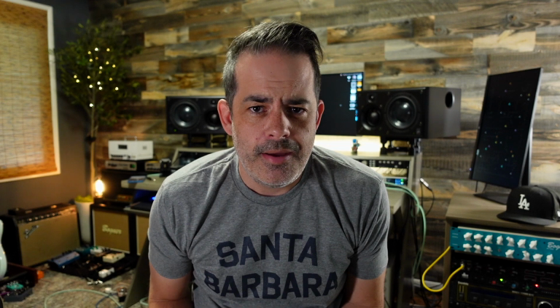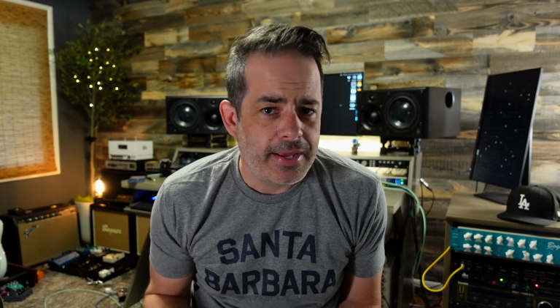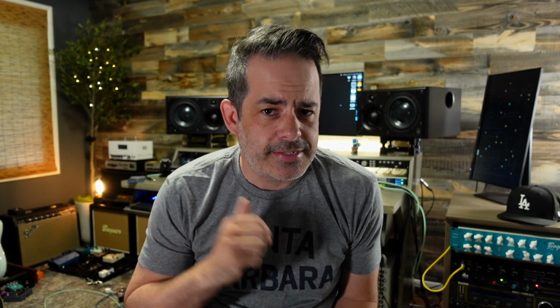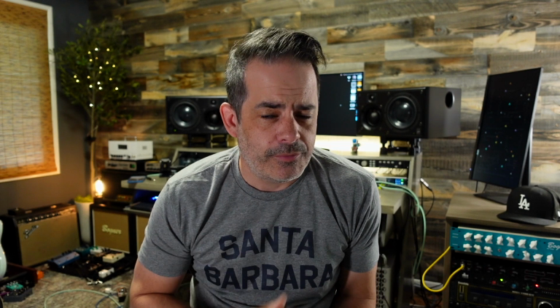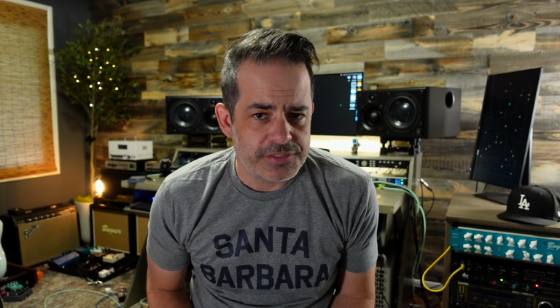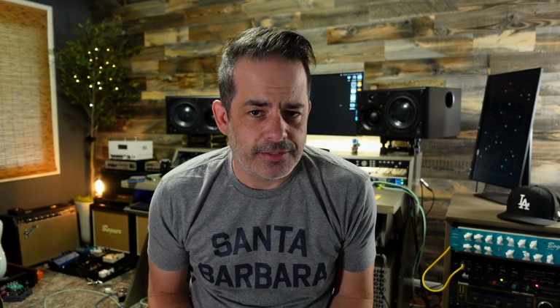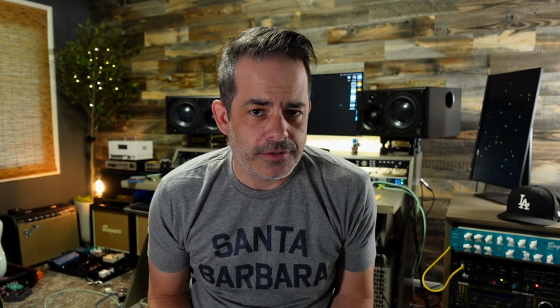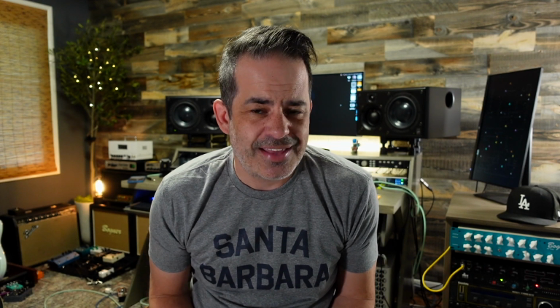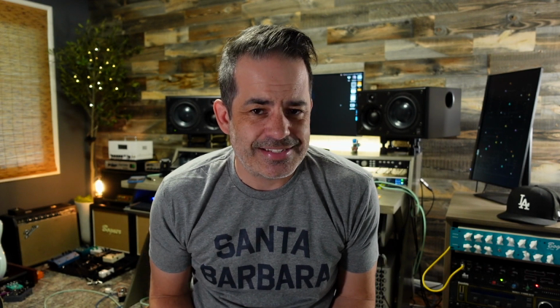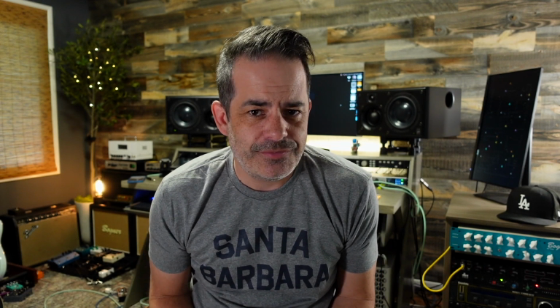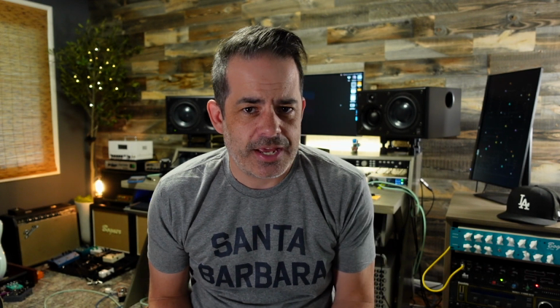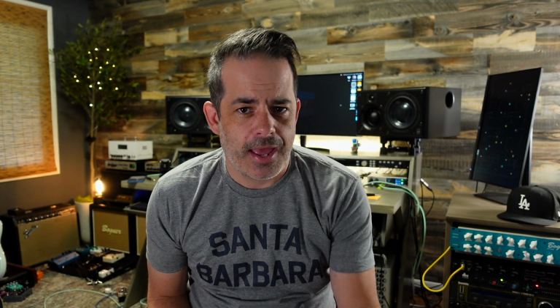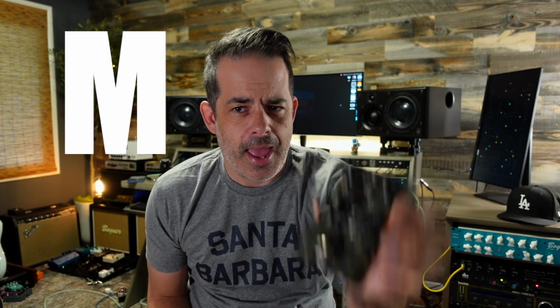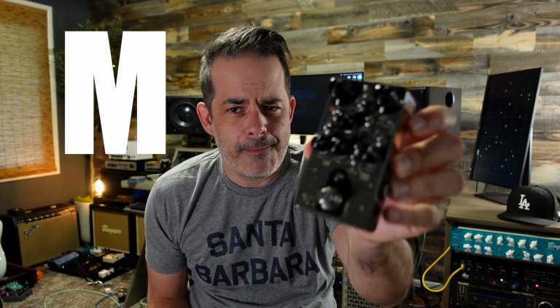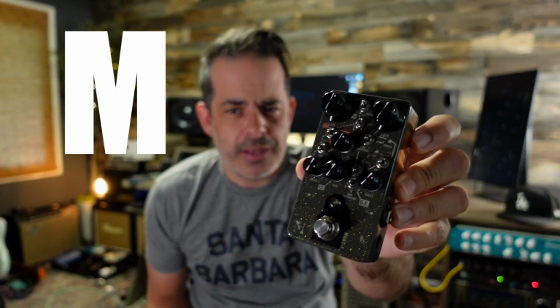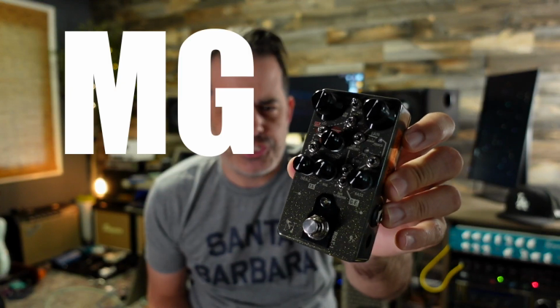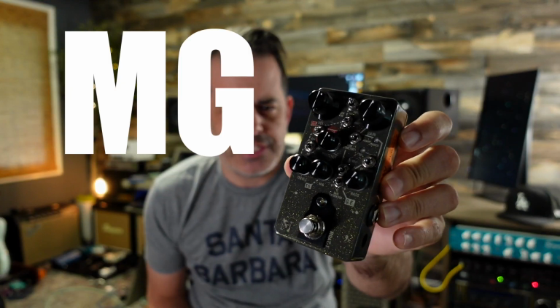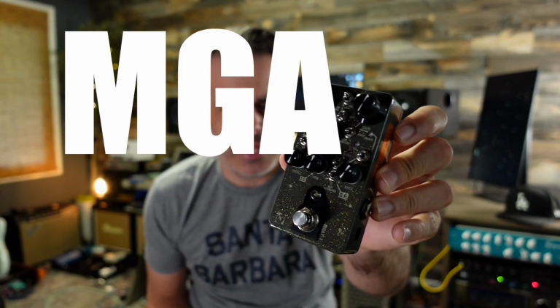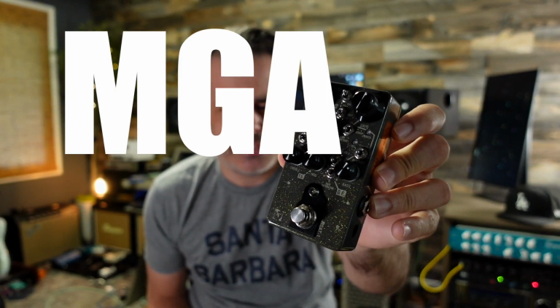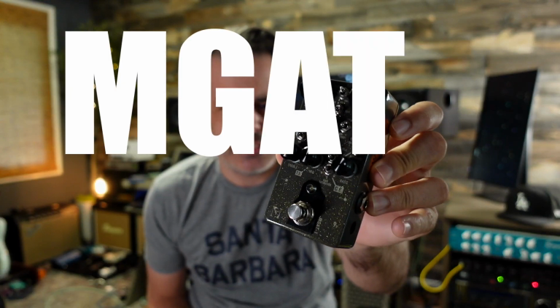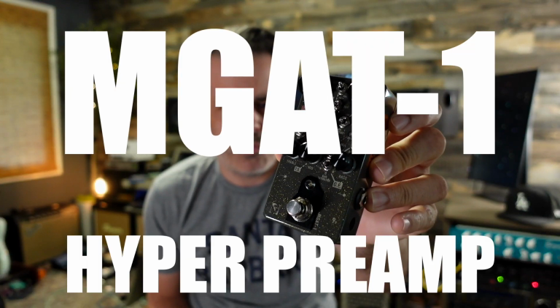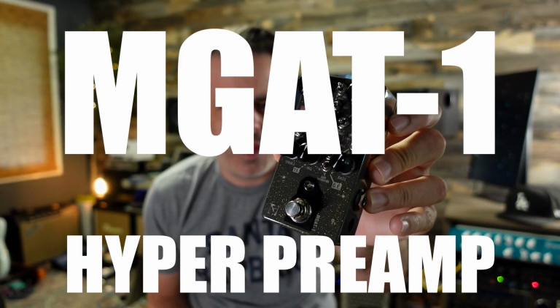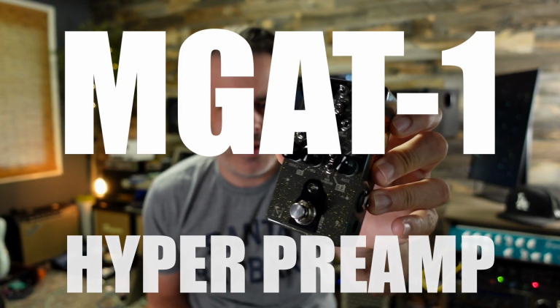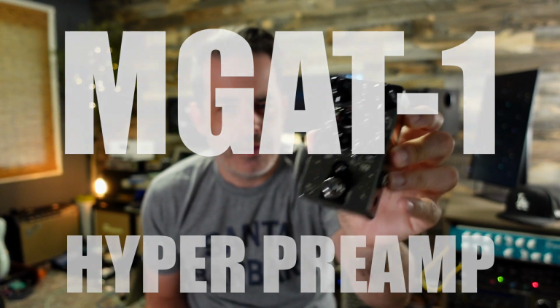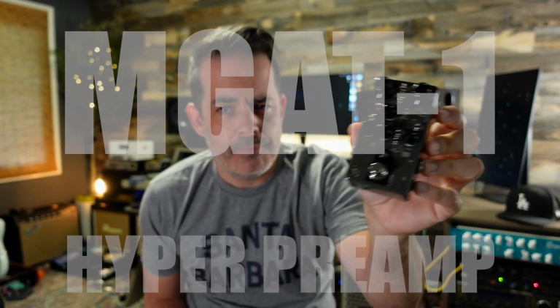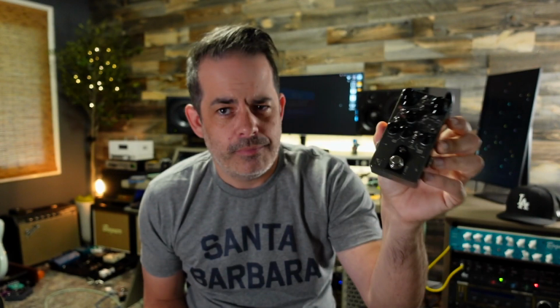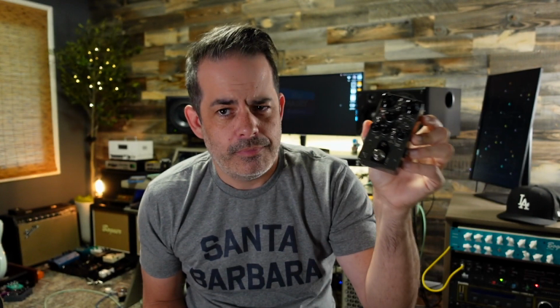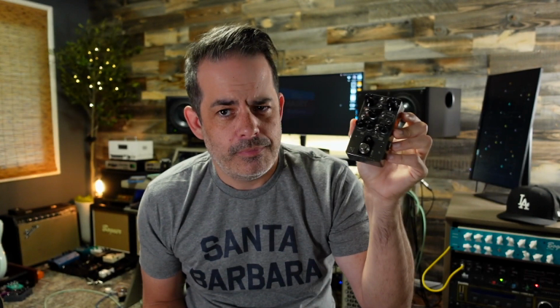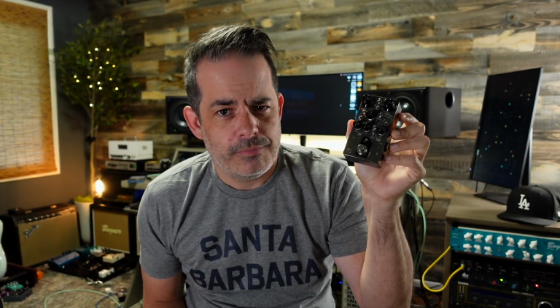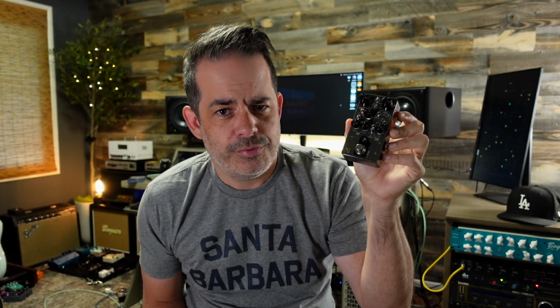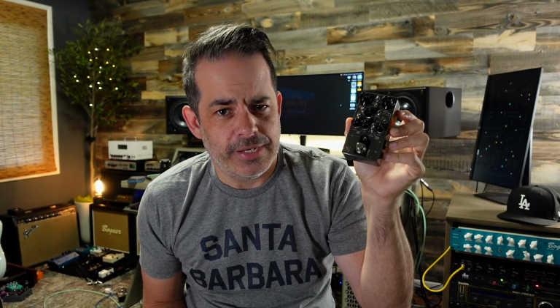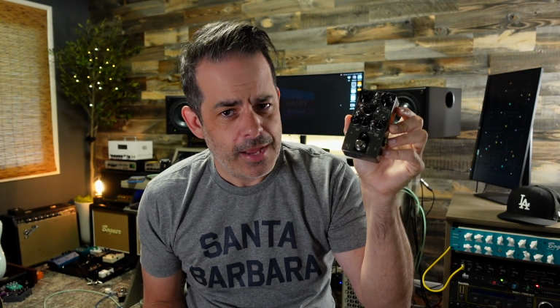Hey gang, today we are taking a look at the Sinvertech MG81 preamp.